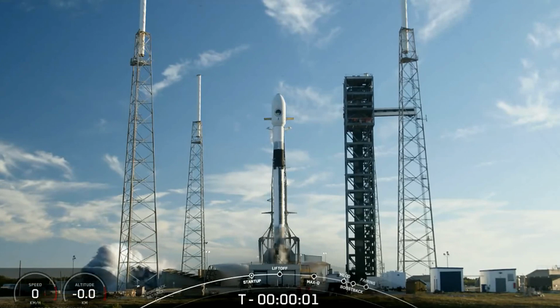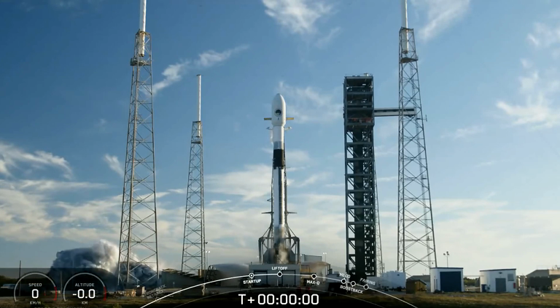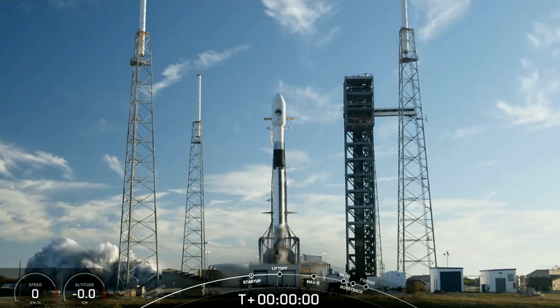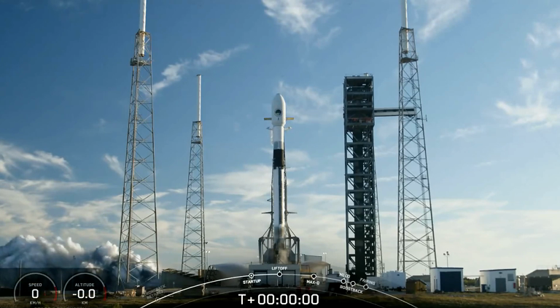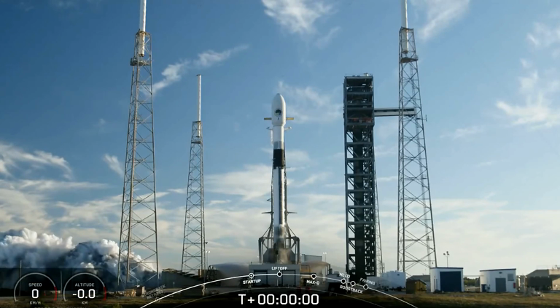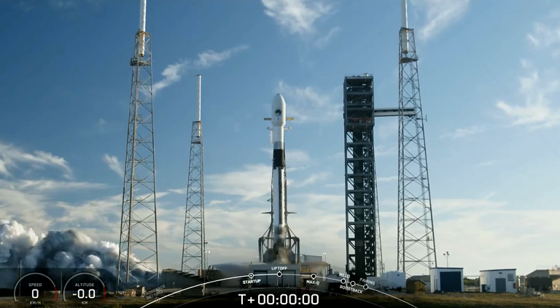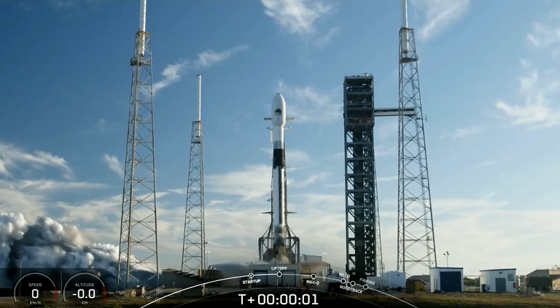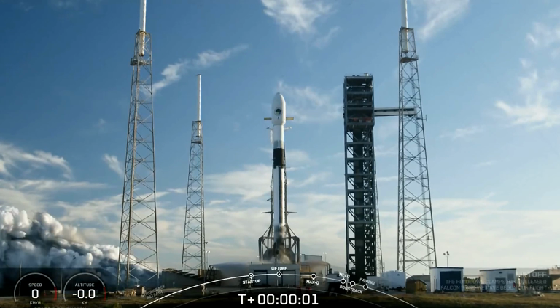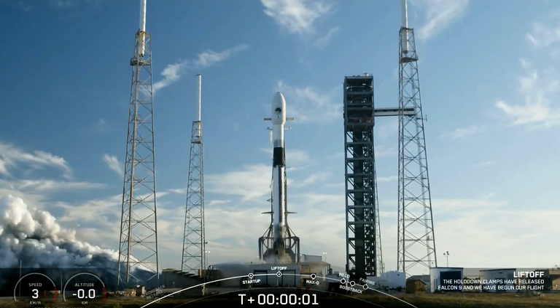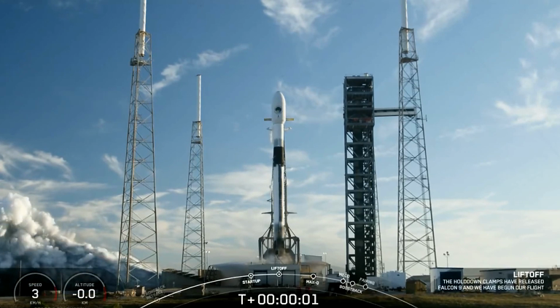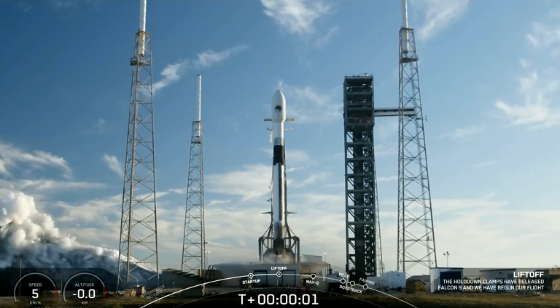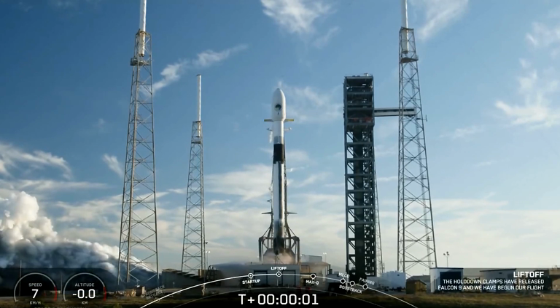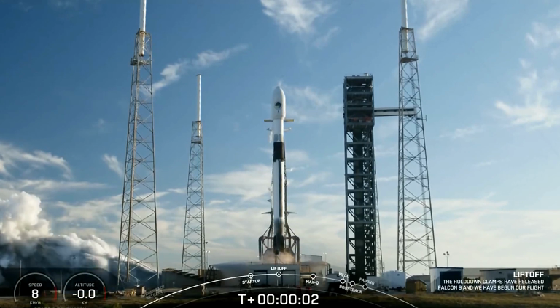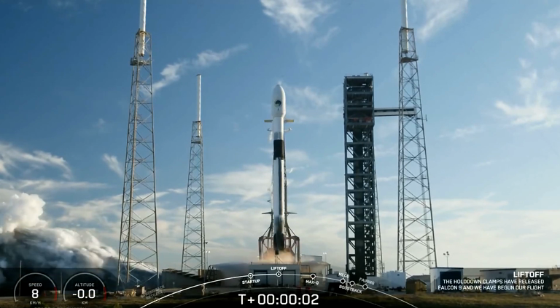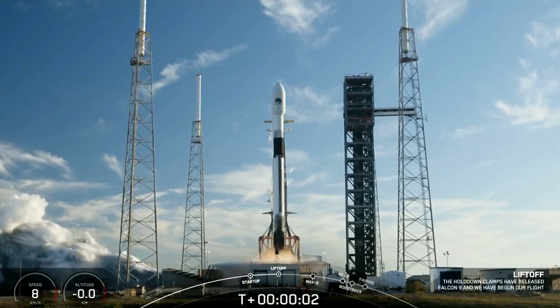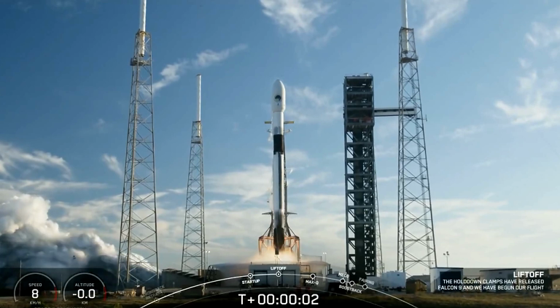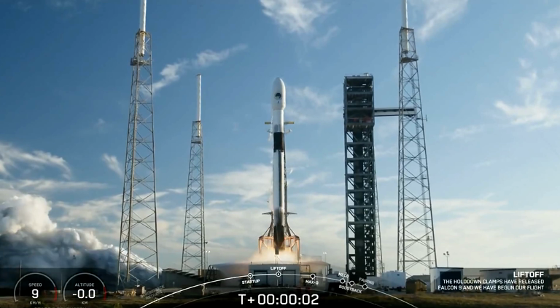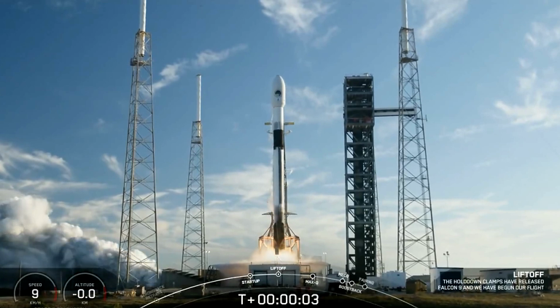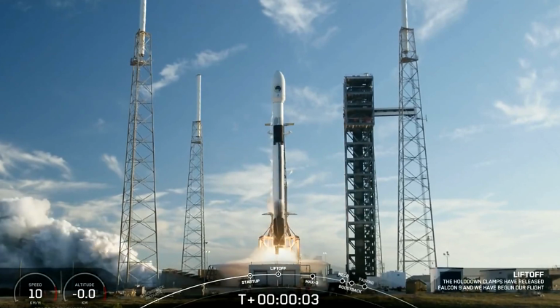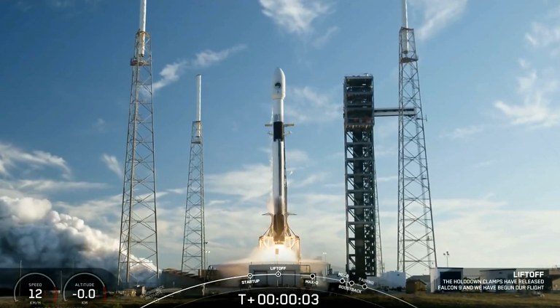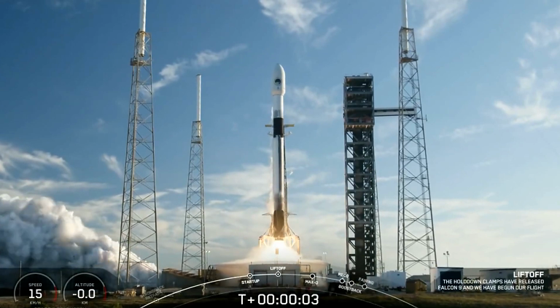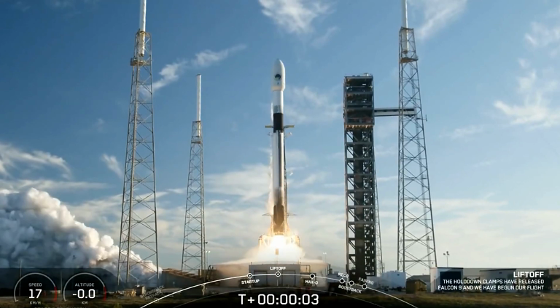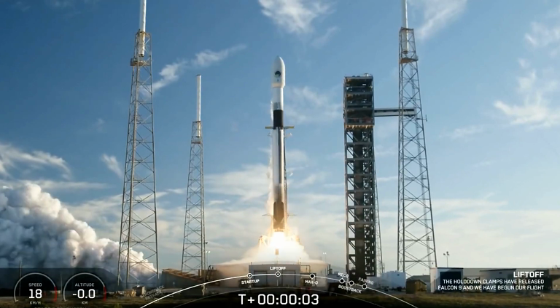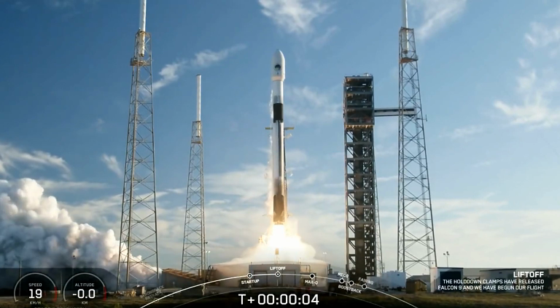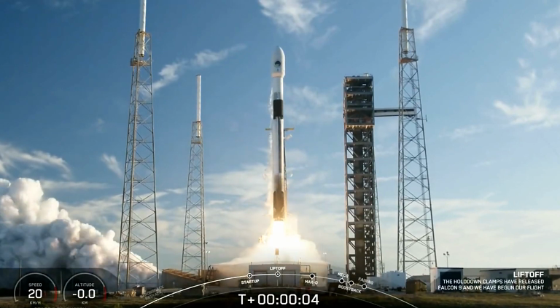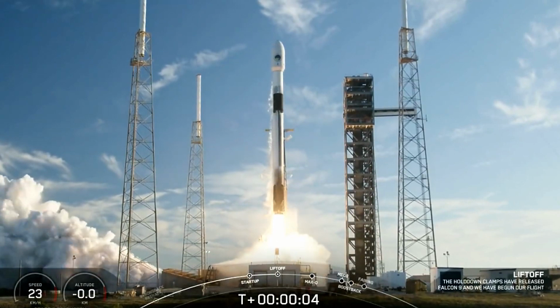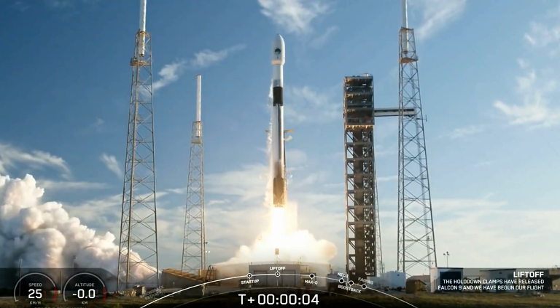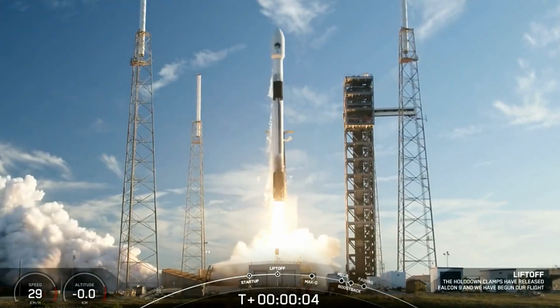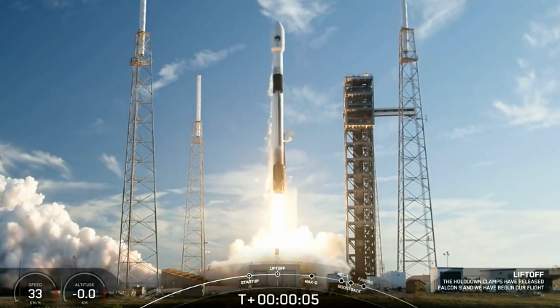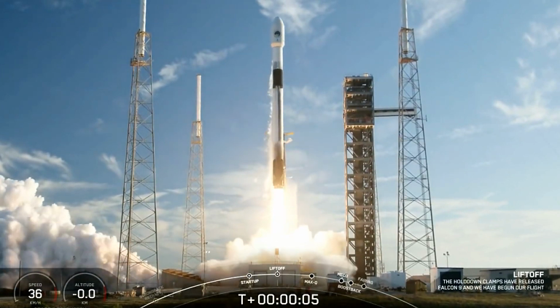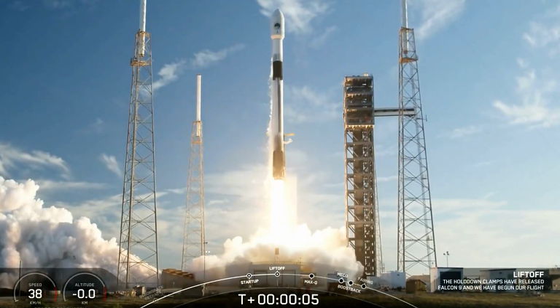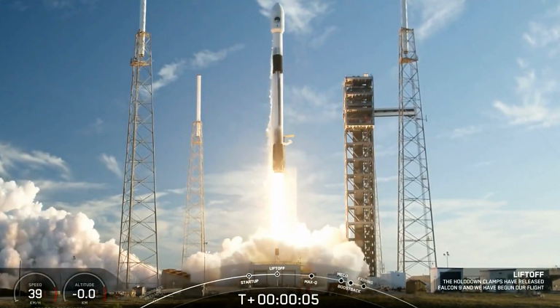Ignition and liftoff. Go Falcon. Go 124.